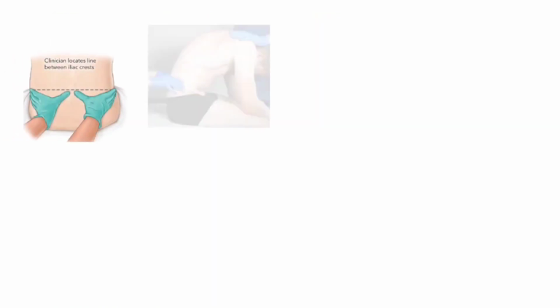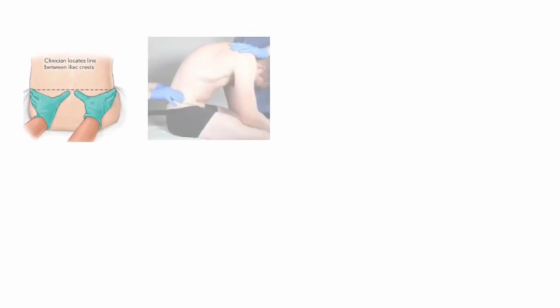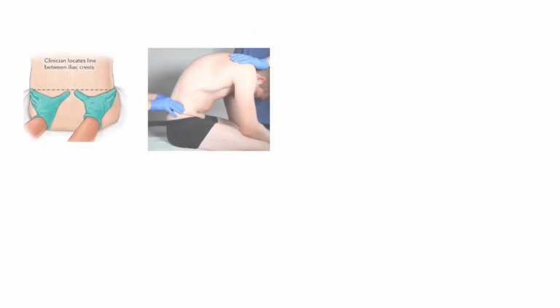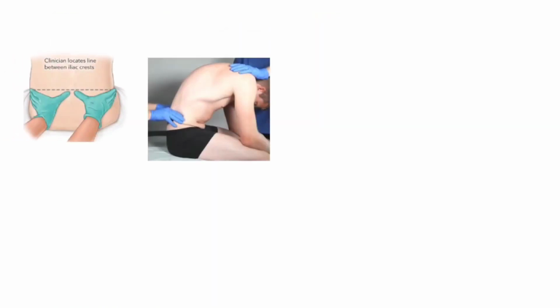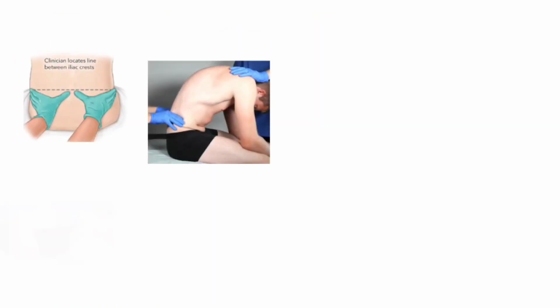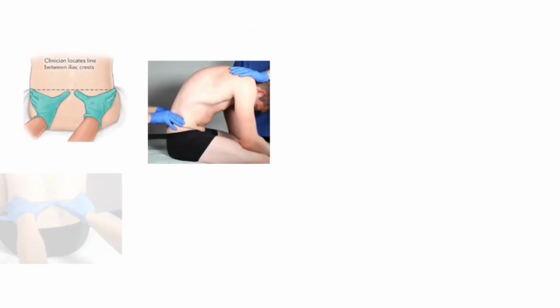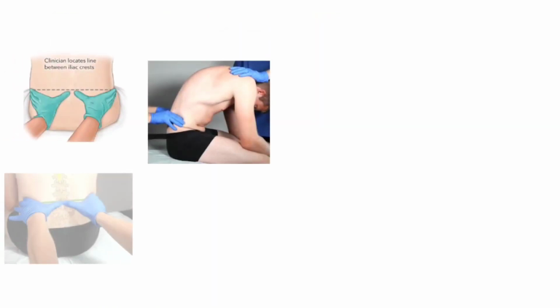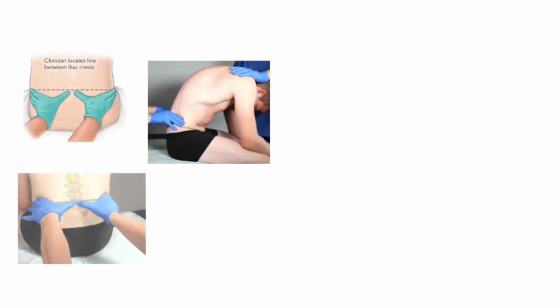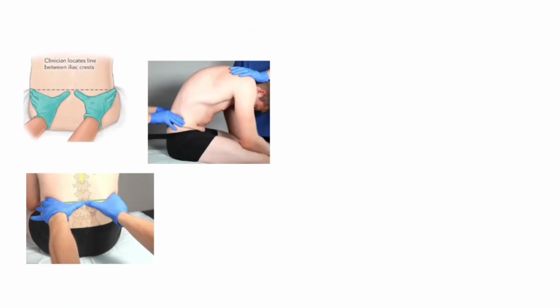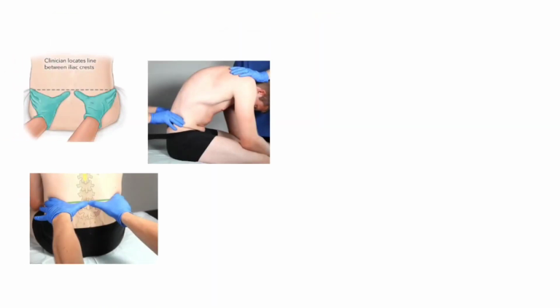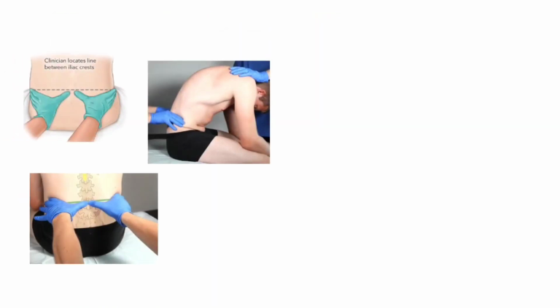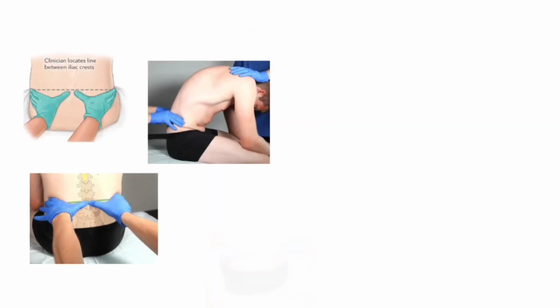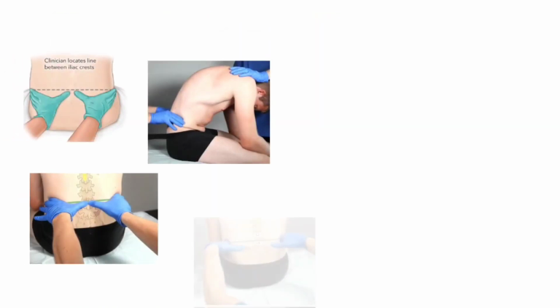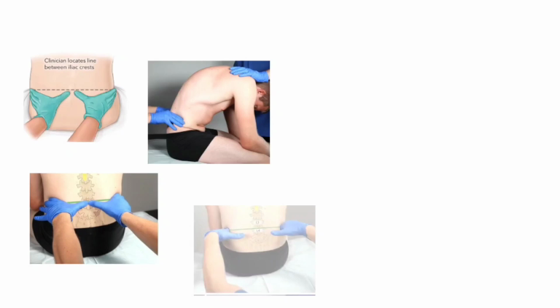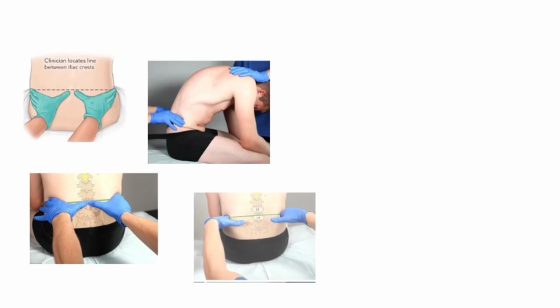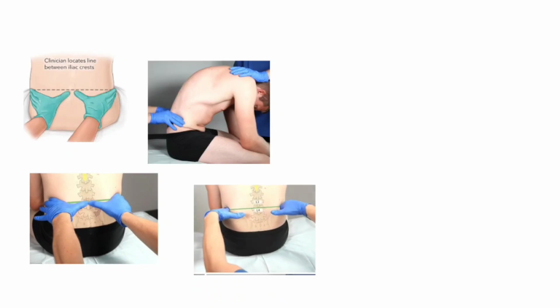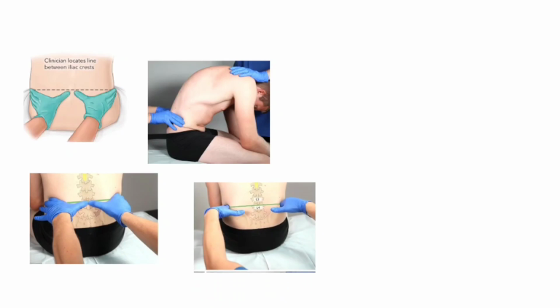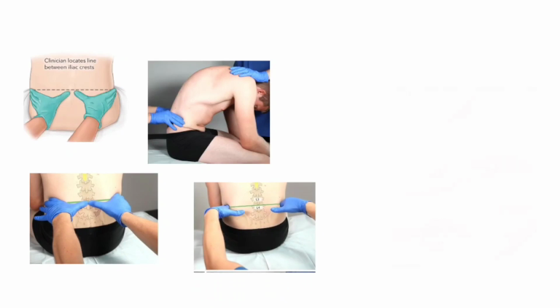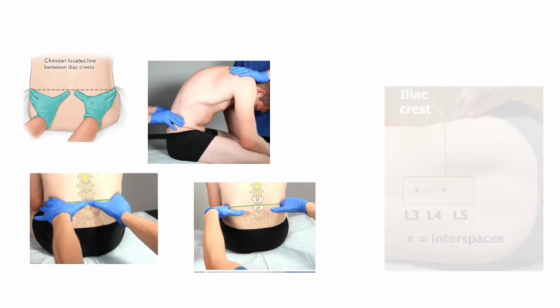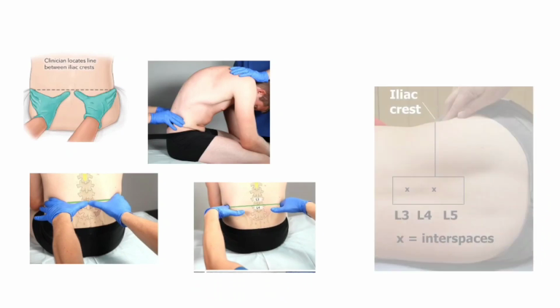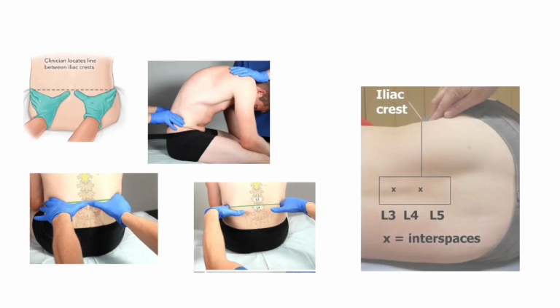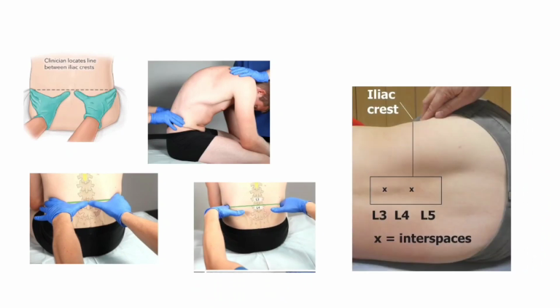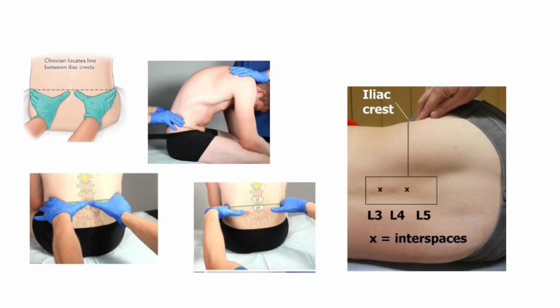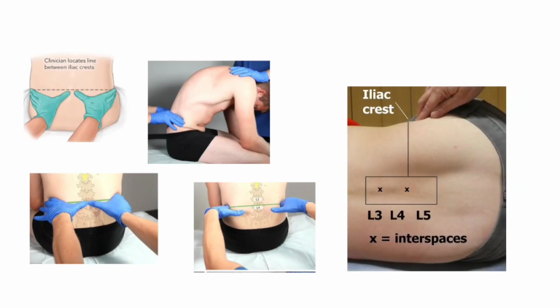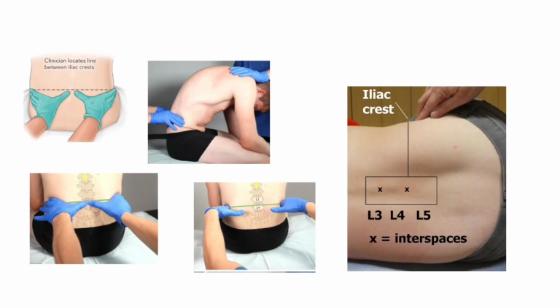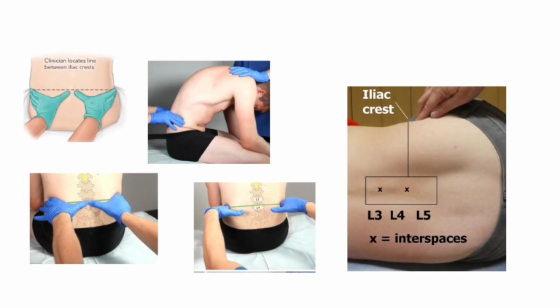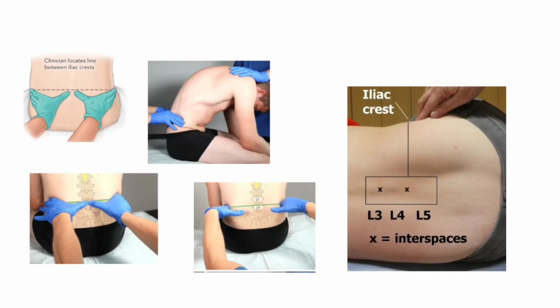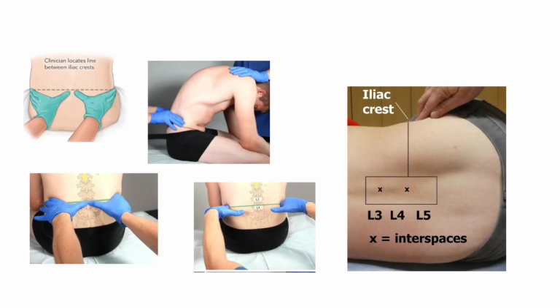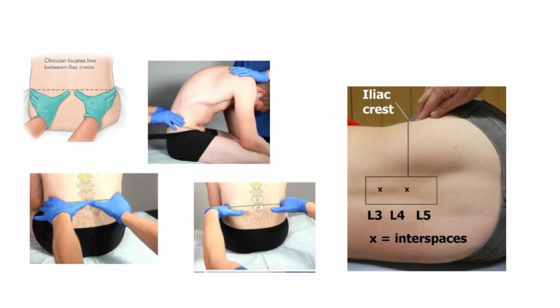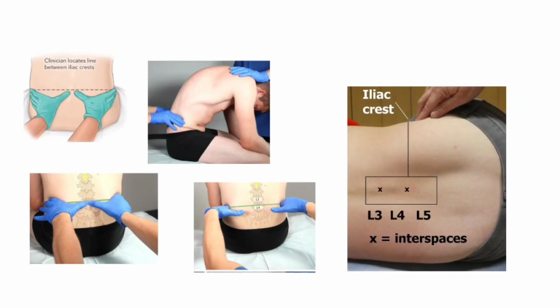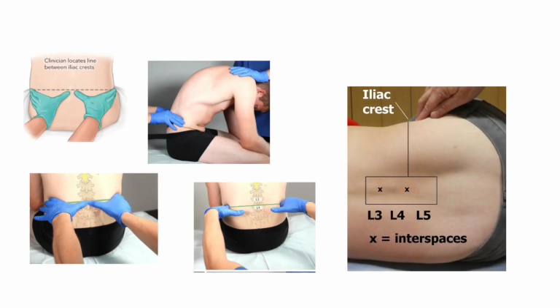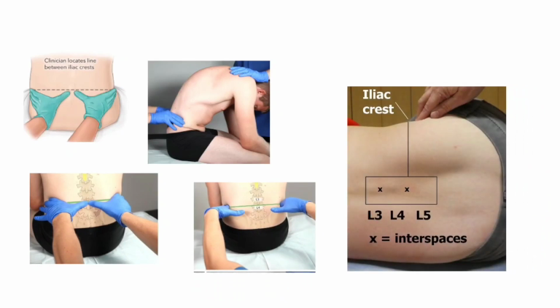These are all about Tuffier's line and its importance in spinal anesthesia. Thanks for watching.